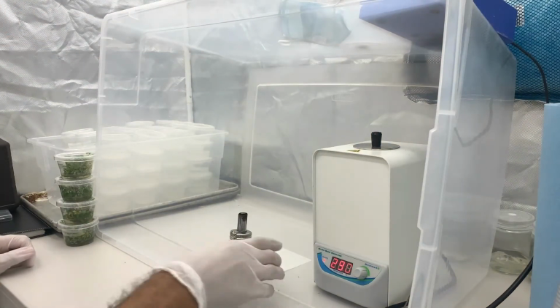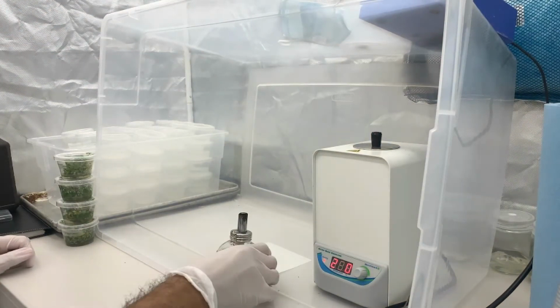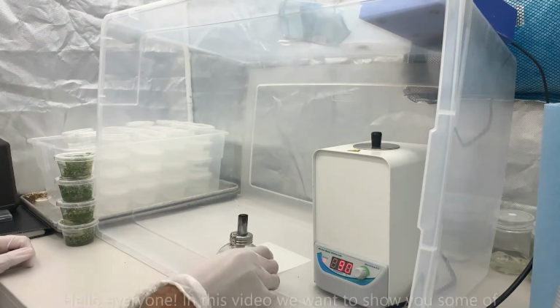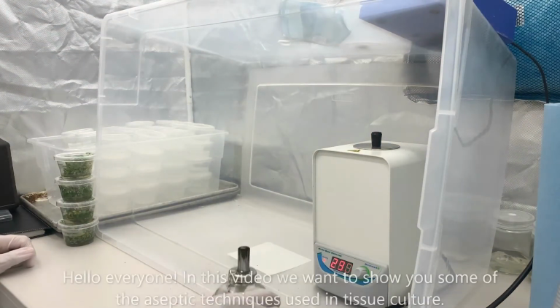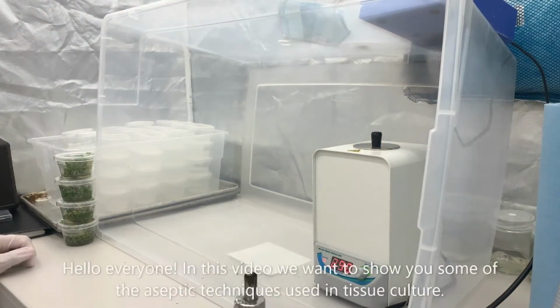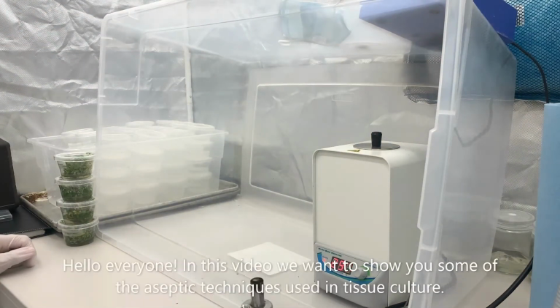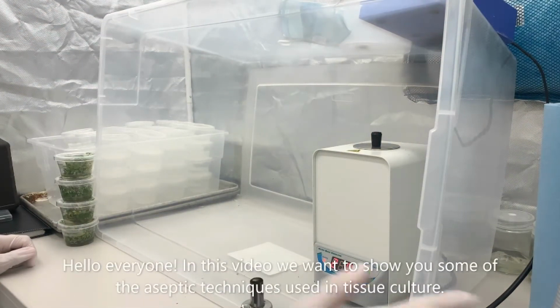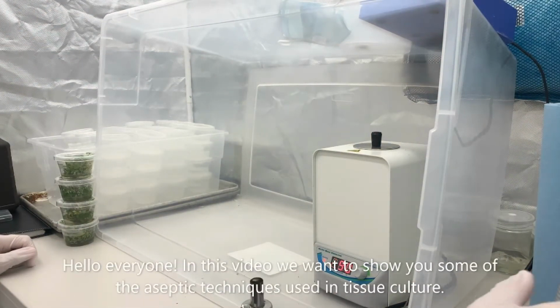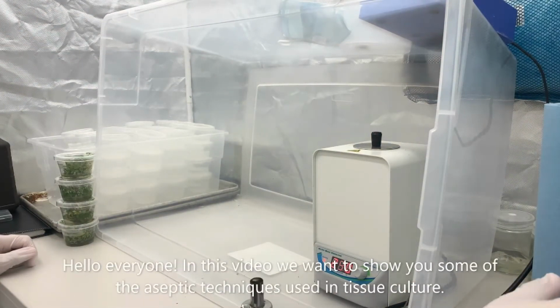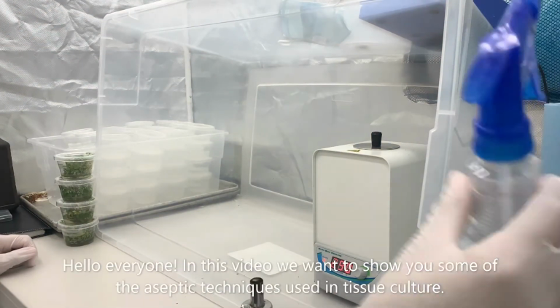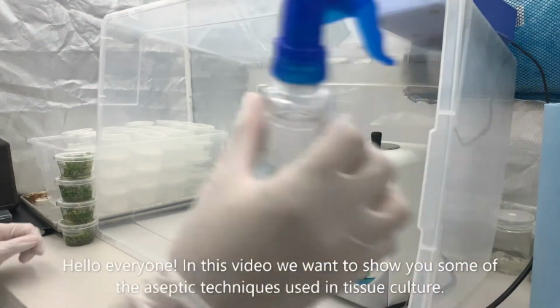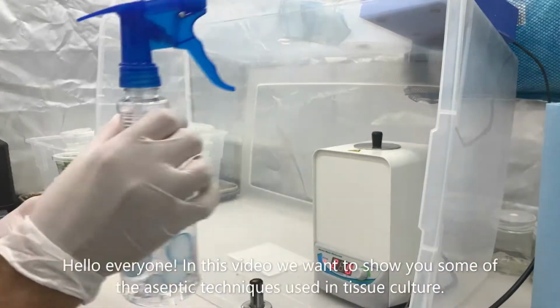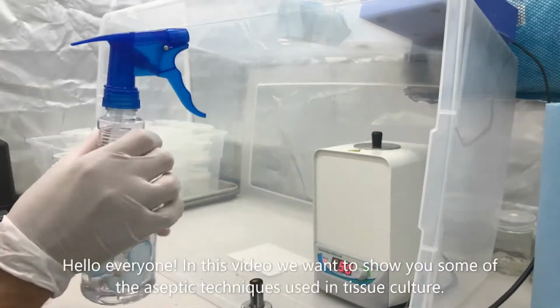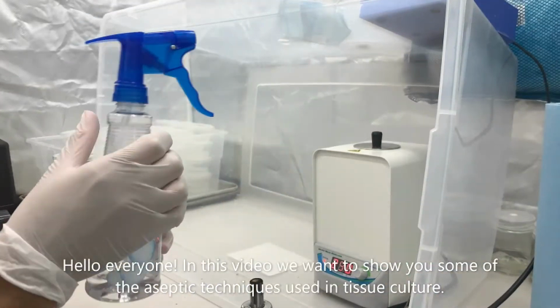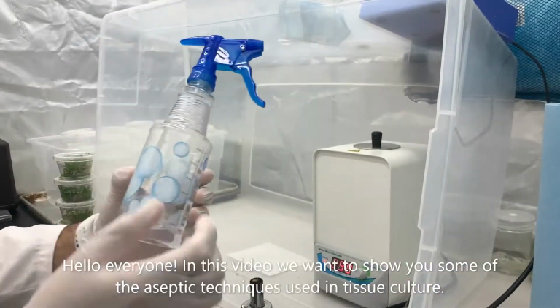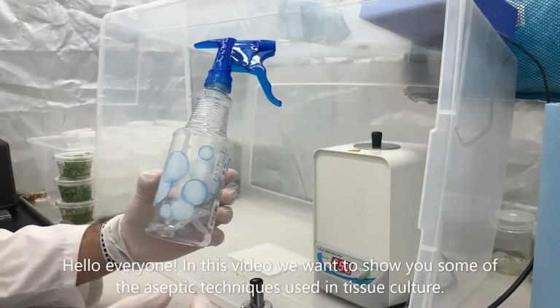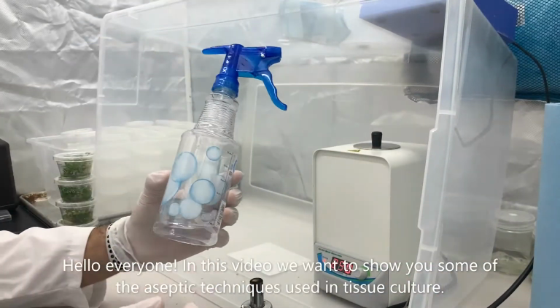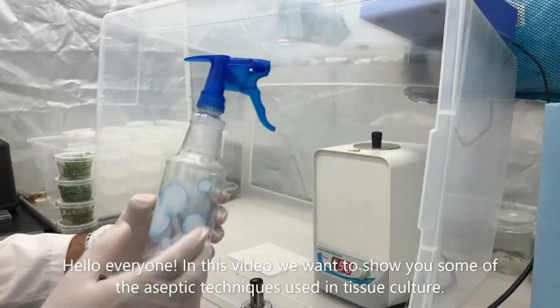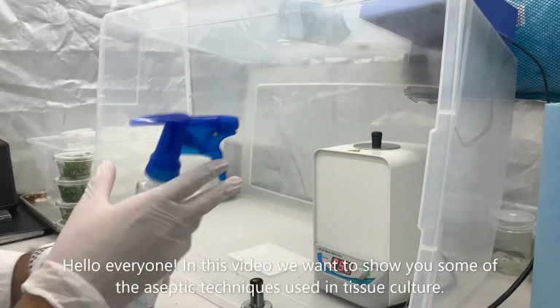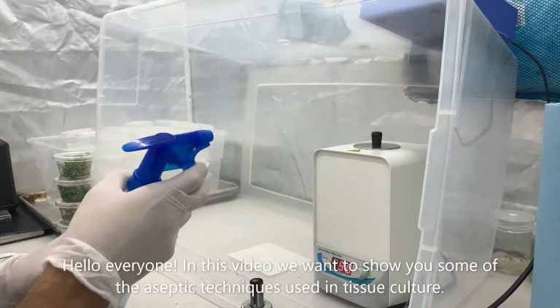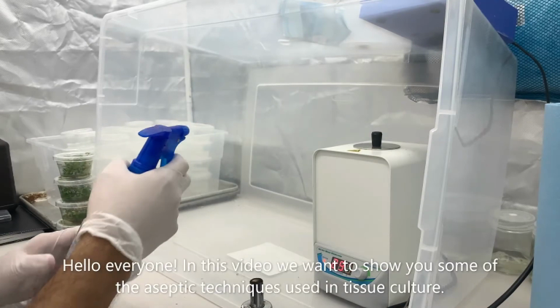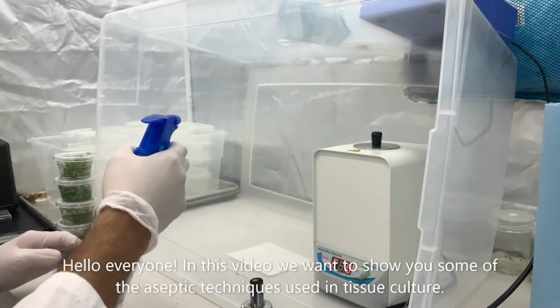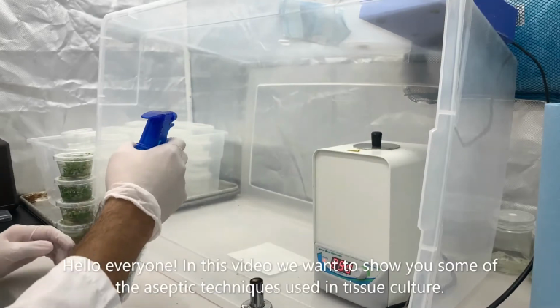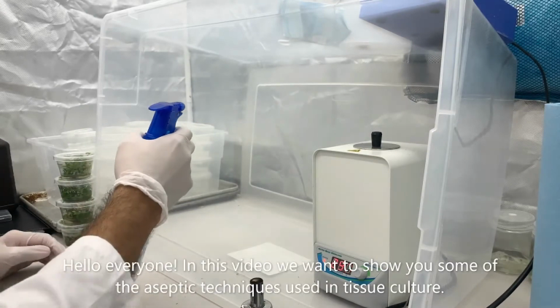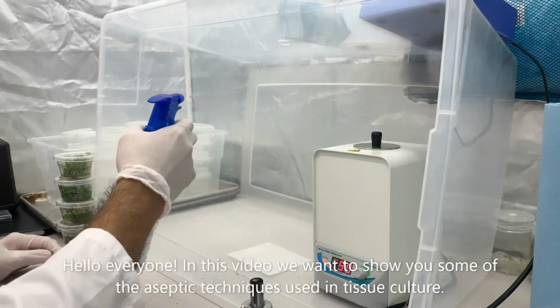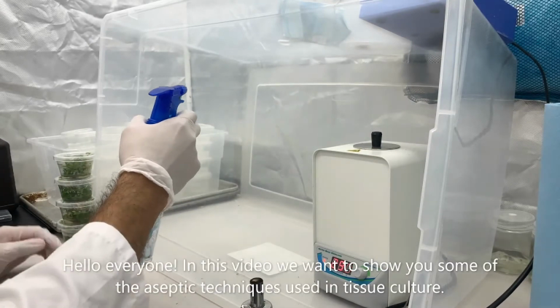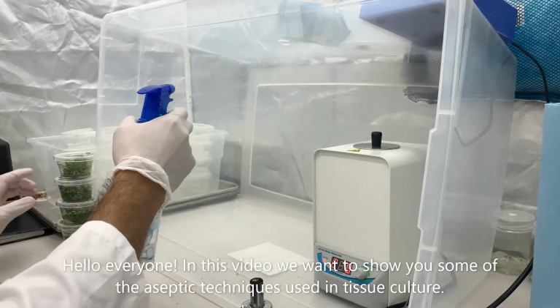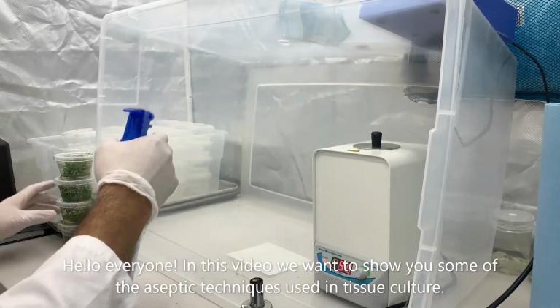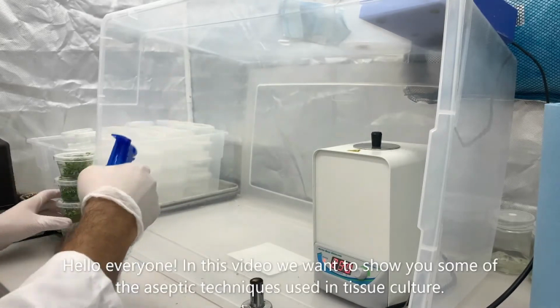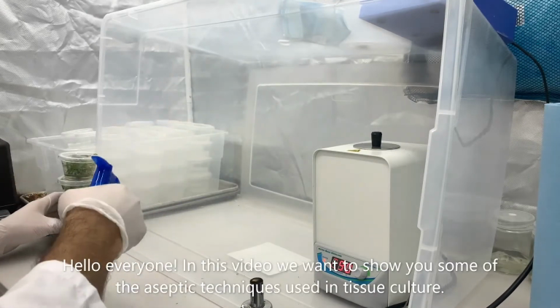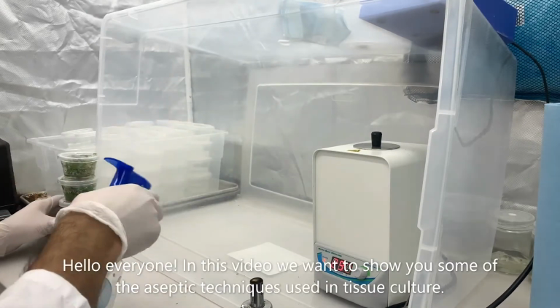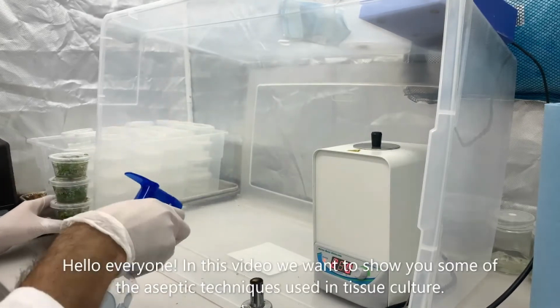Hey guys, in this video we wanted to show you some aseptic techniques you can use in tissue culture.